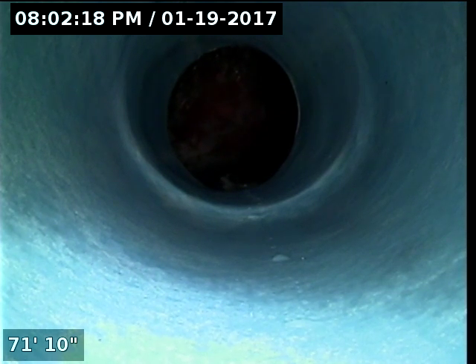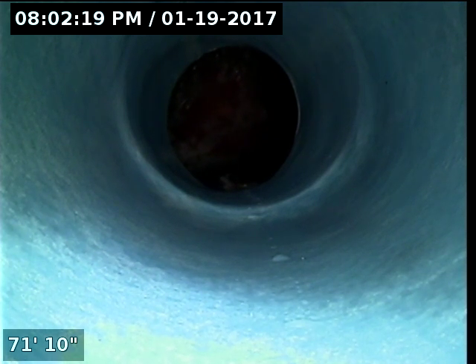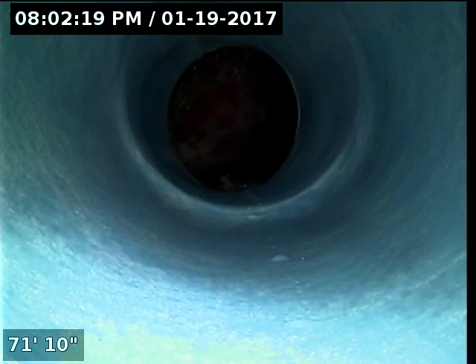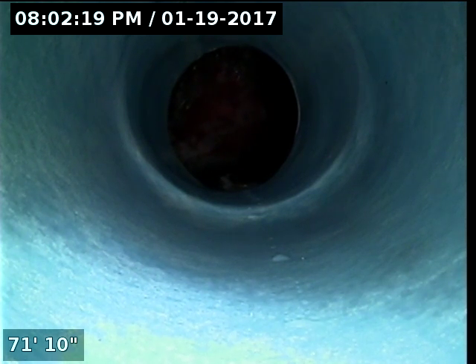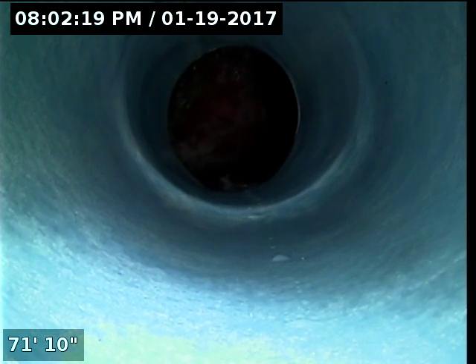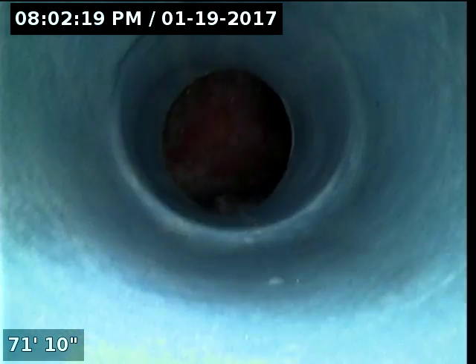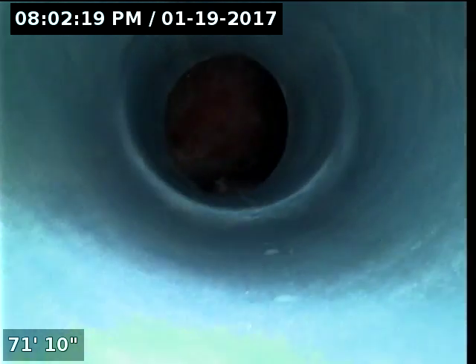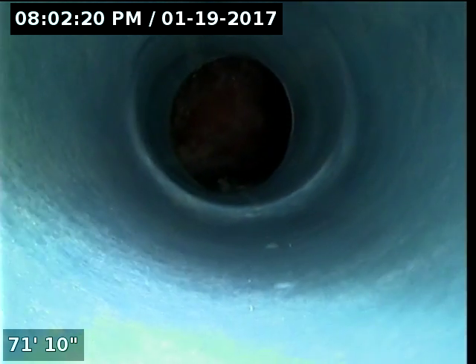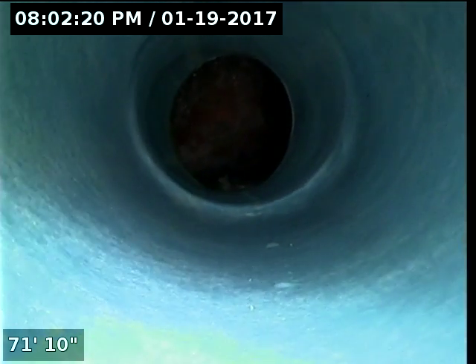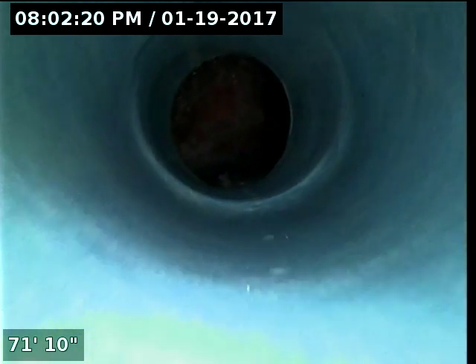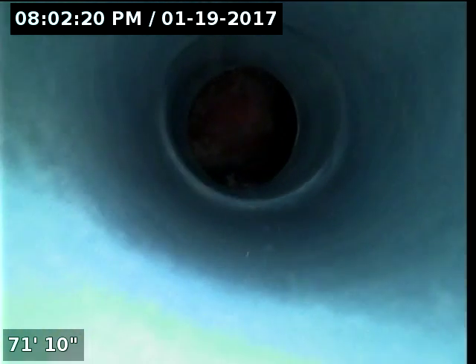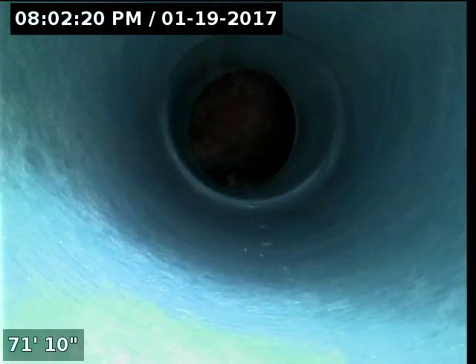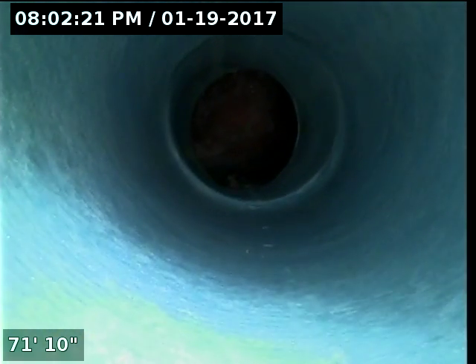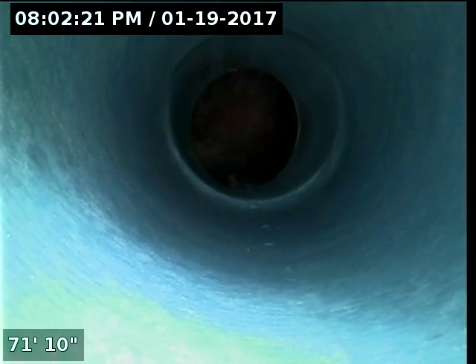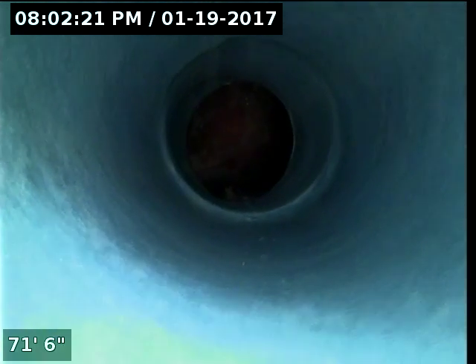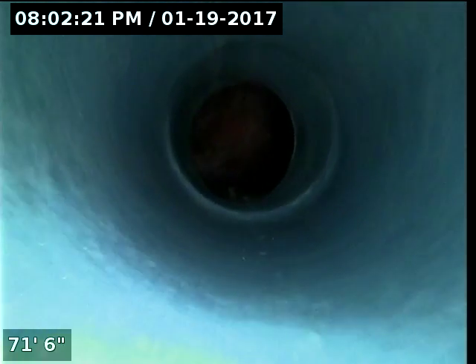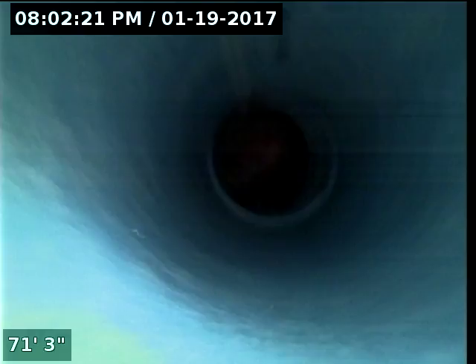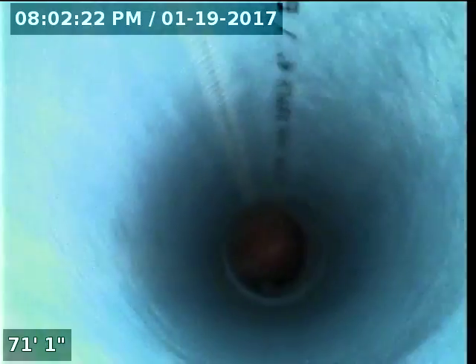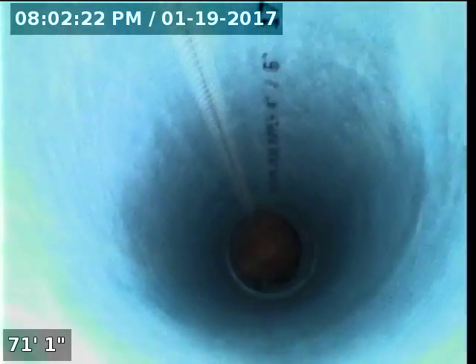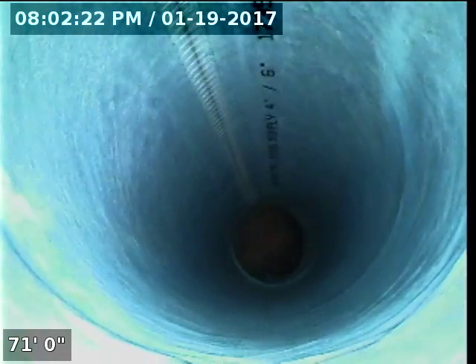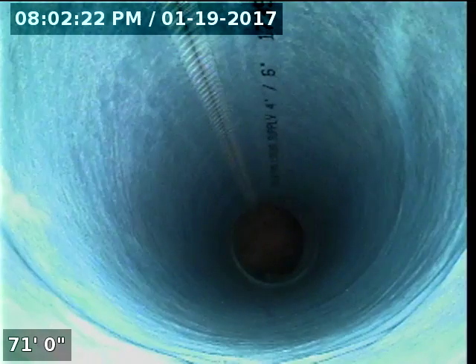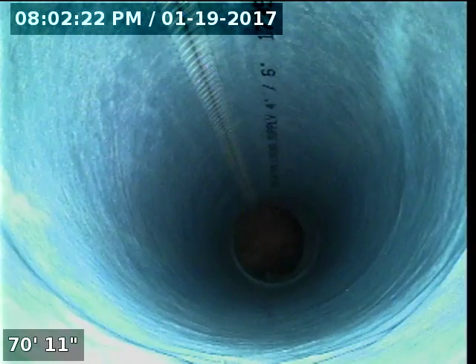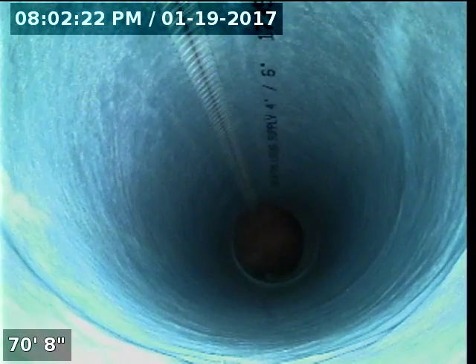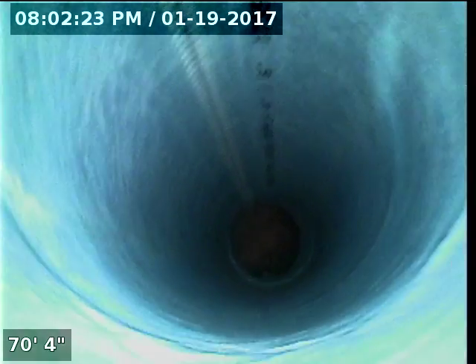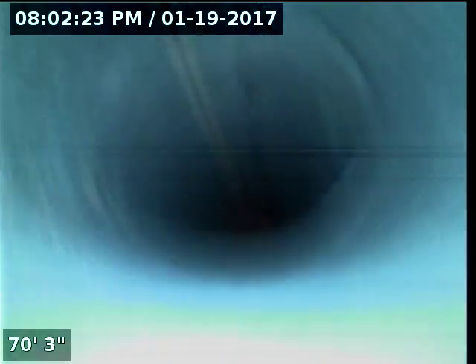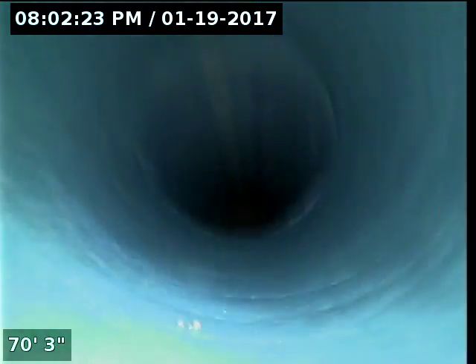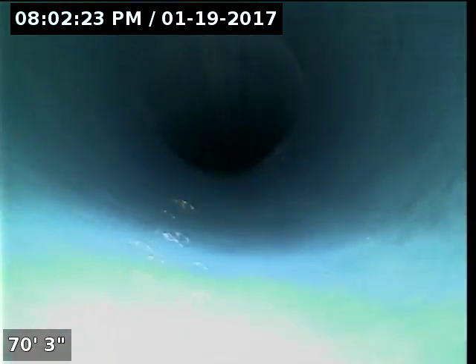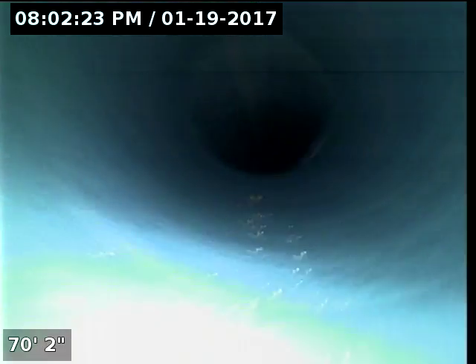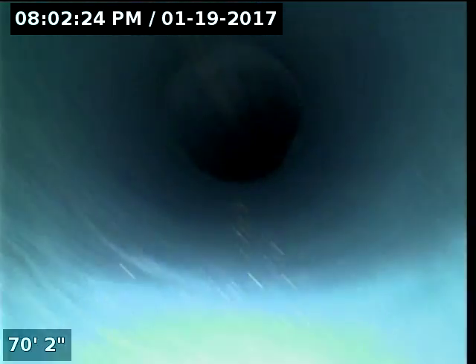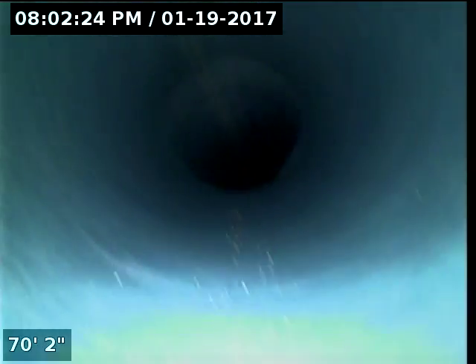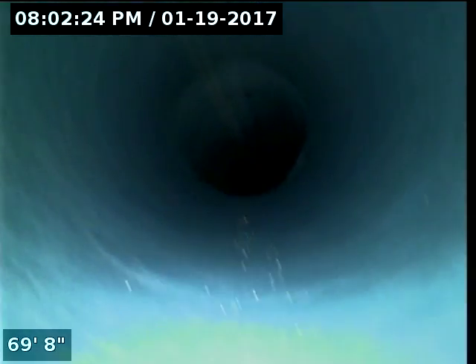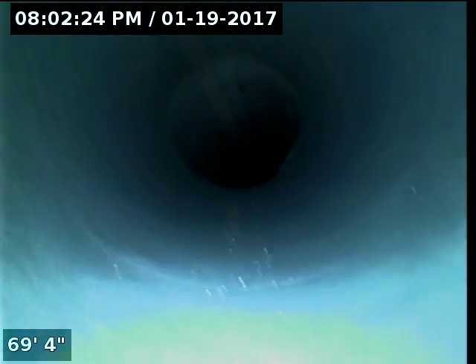Here we are, lined it up to the city here. This is a six inch line.